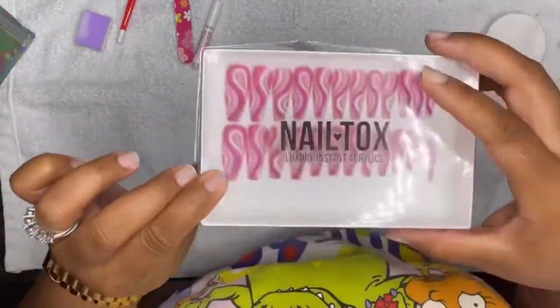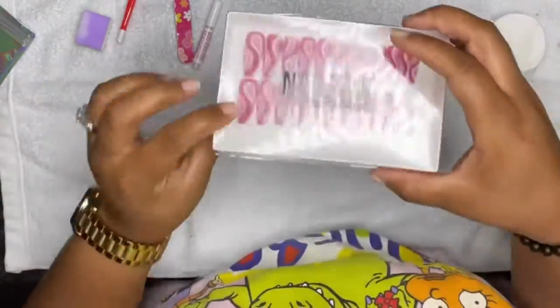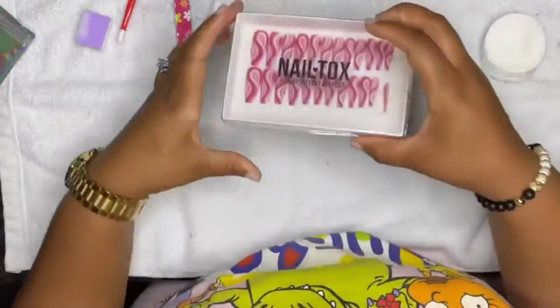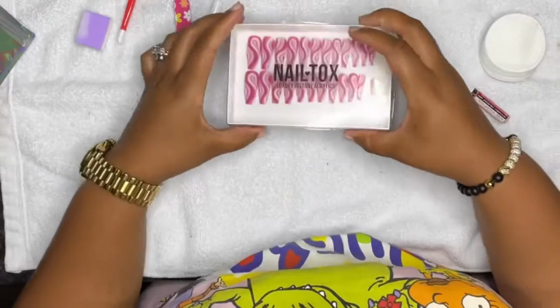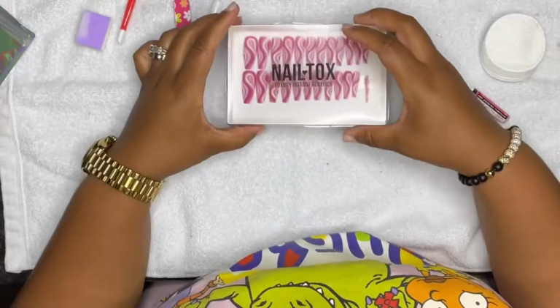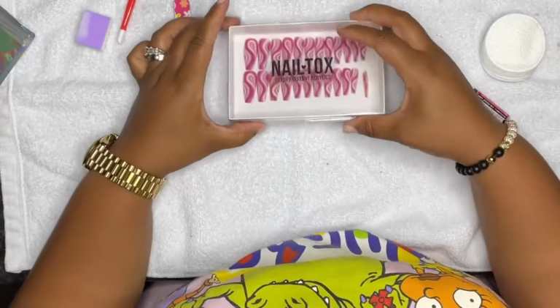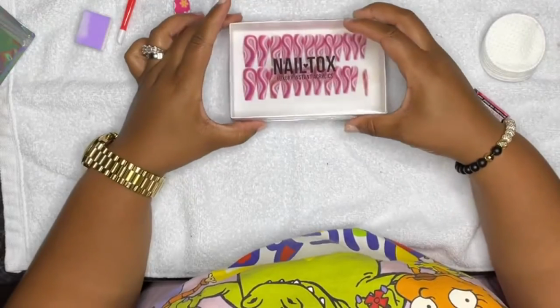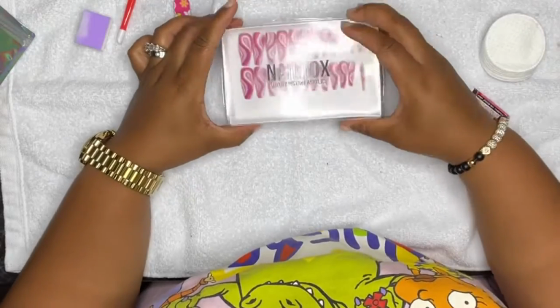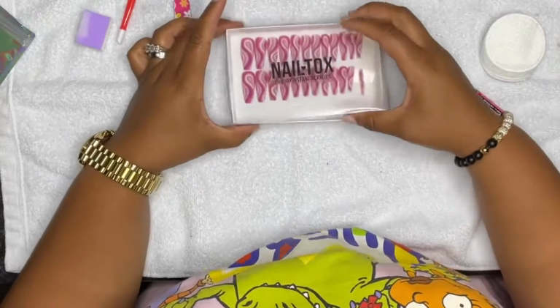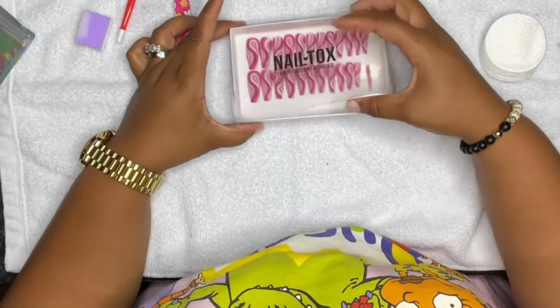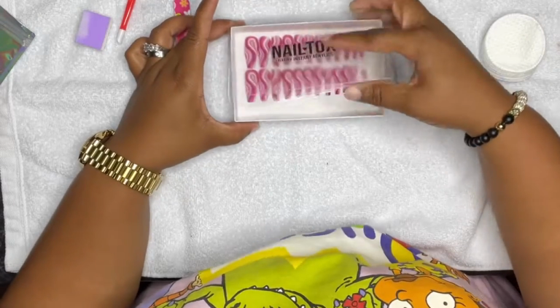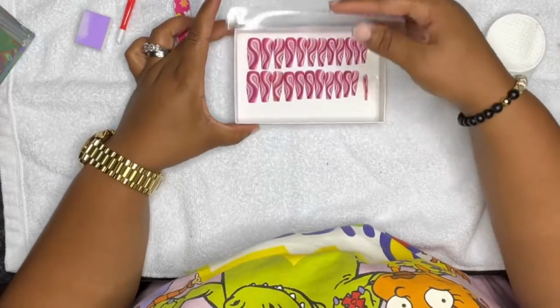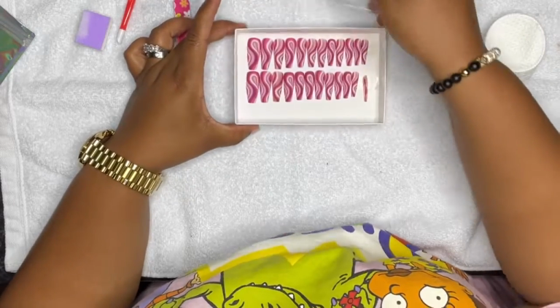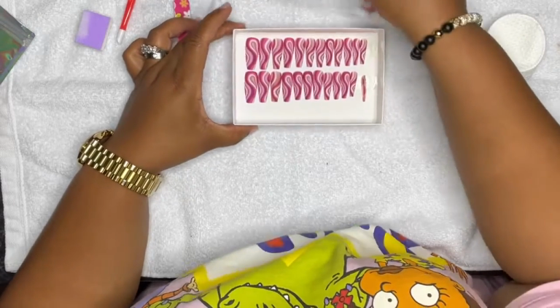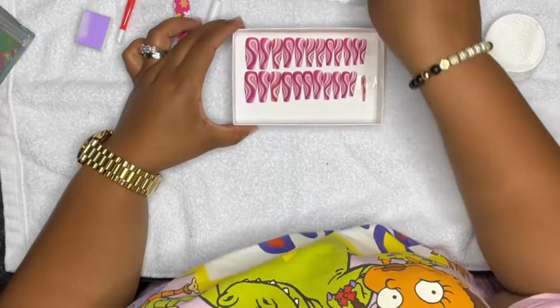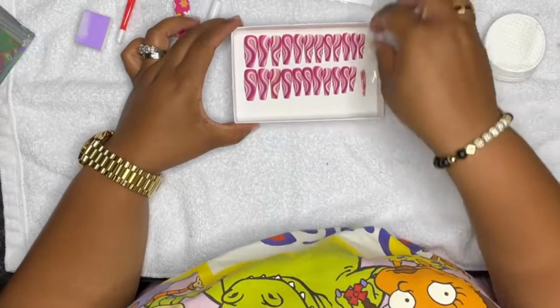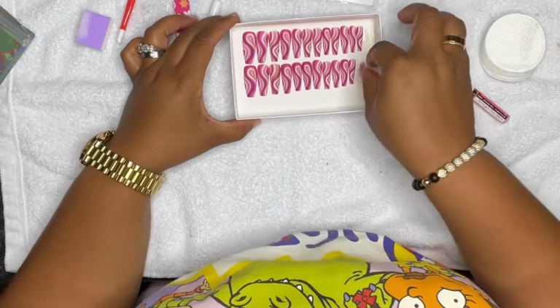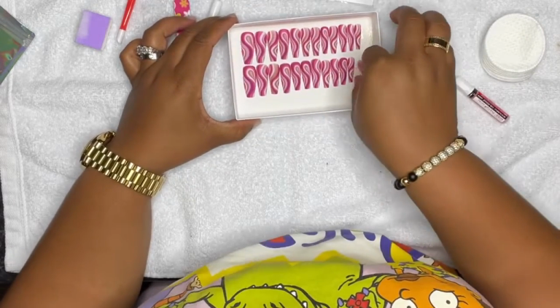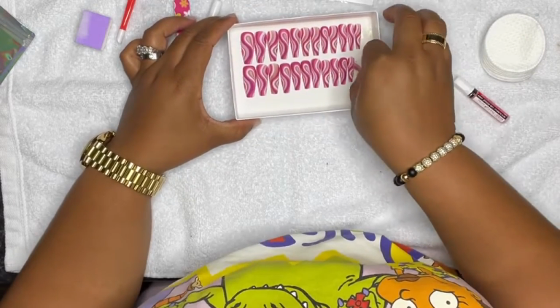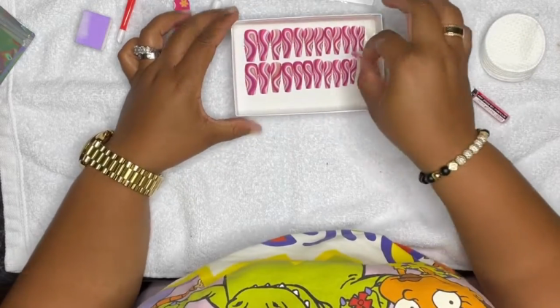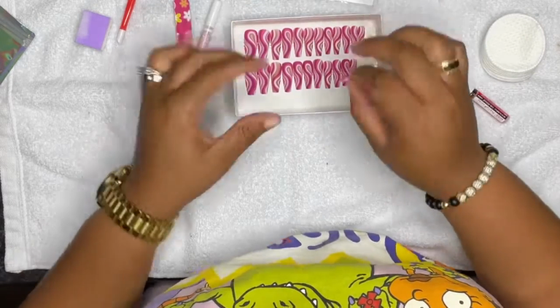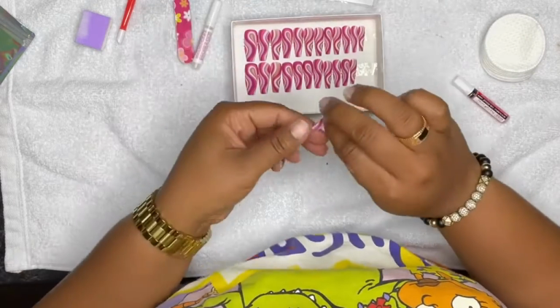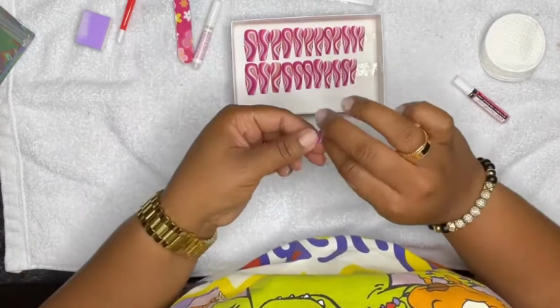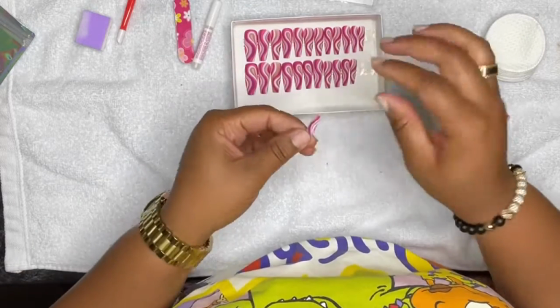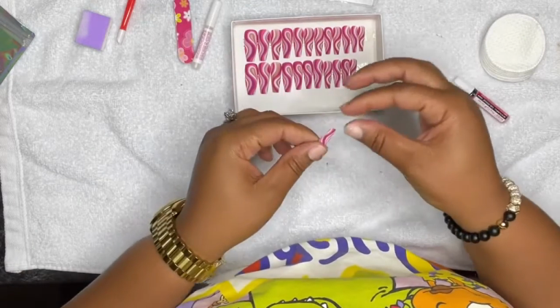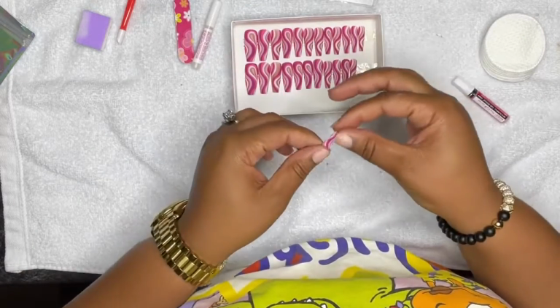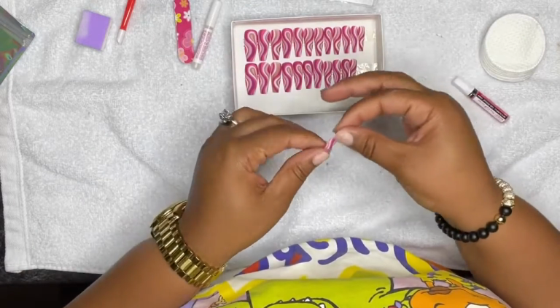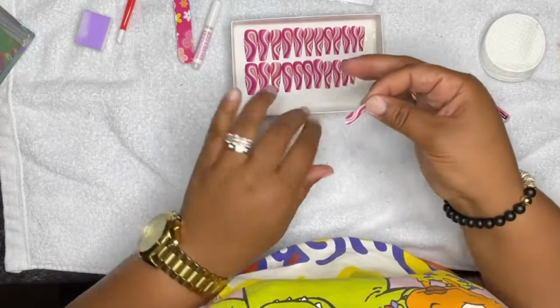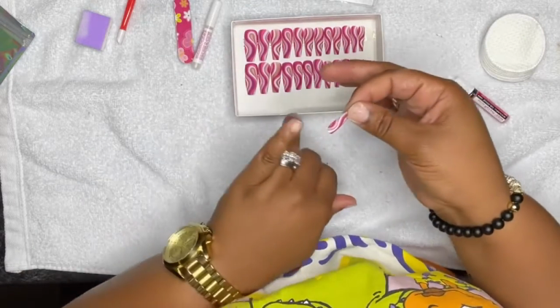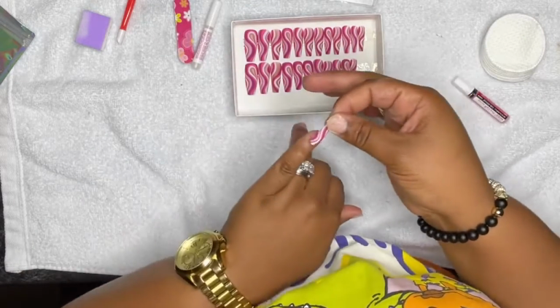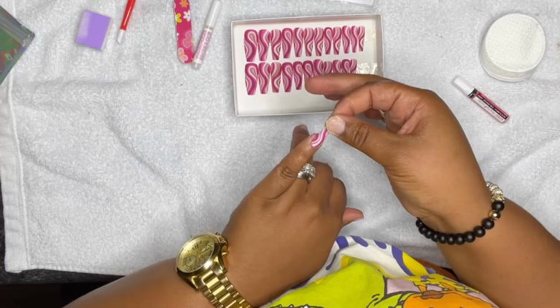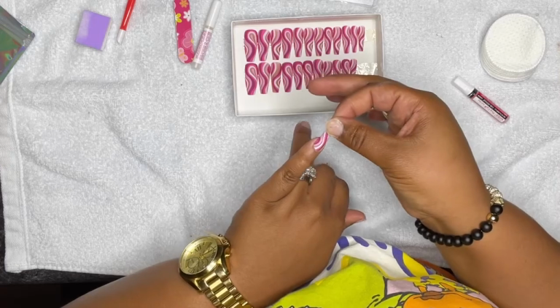These nails are from Nail Talks — I will be sure to link them below. So we're going to go ahead and get started.